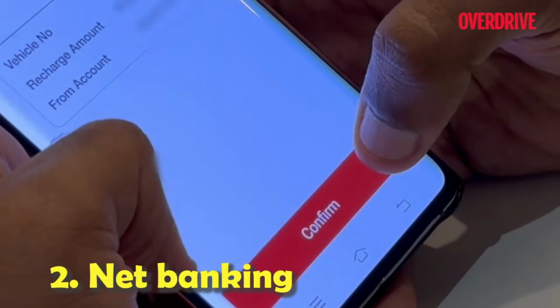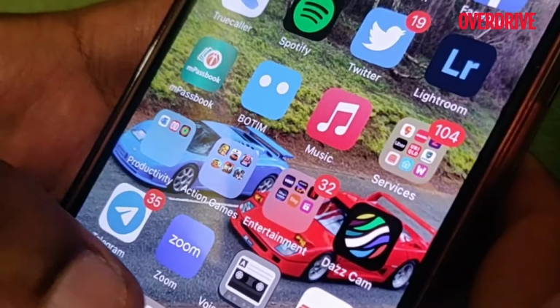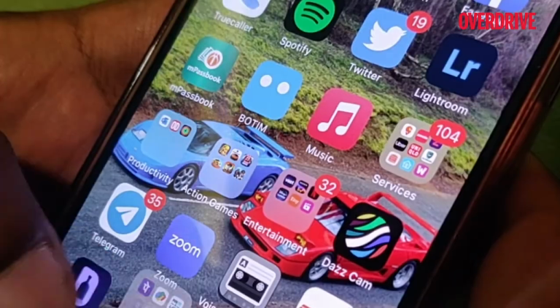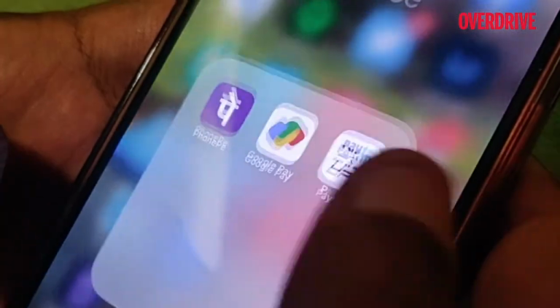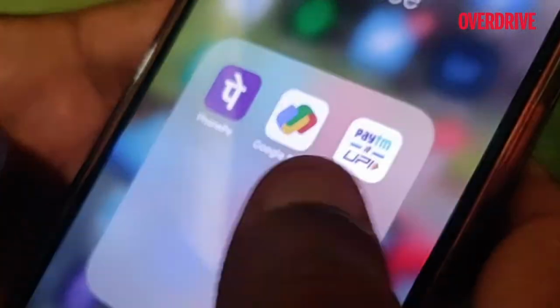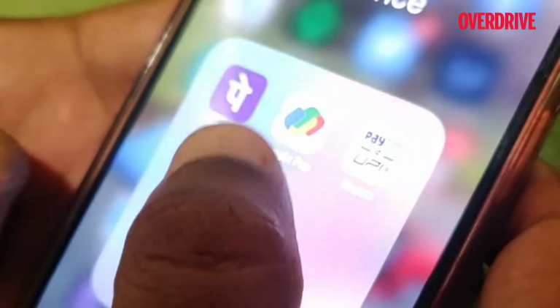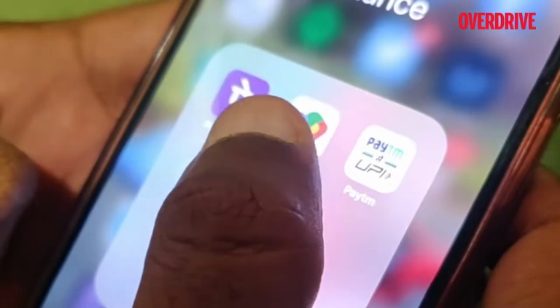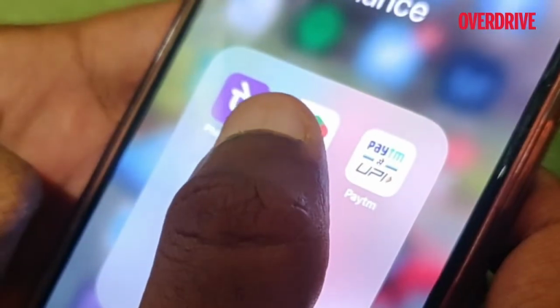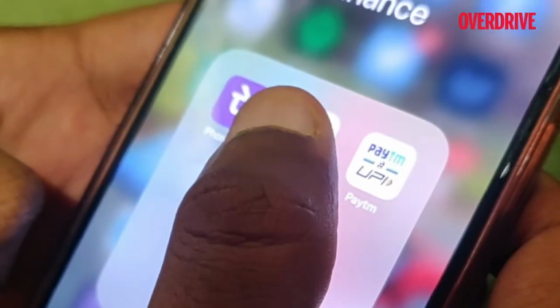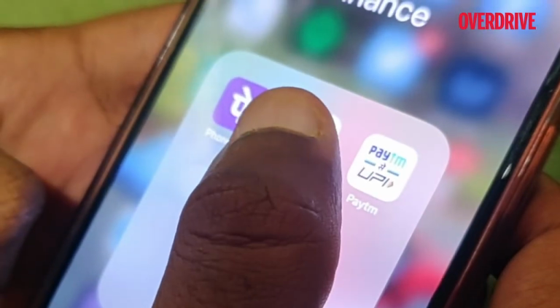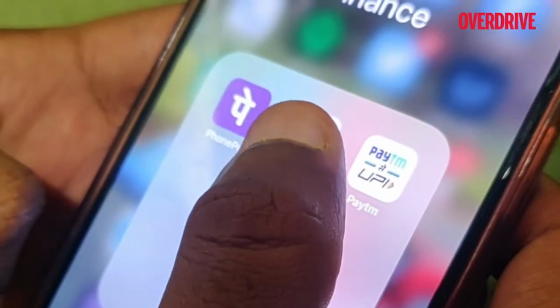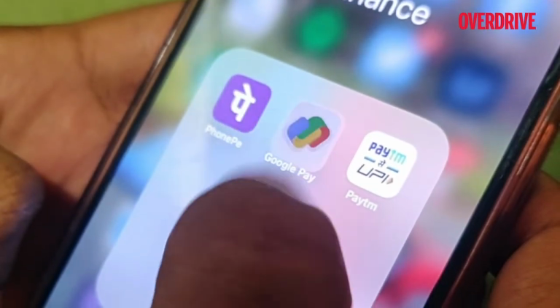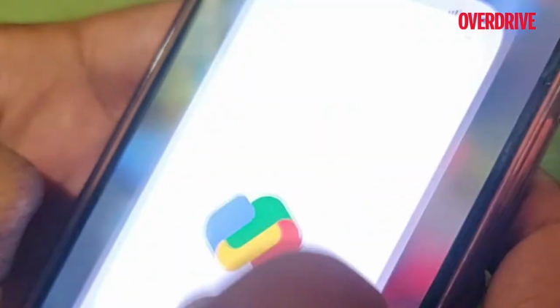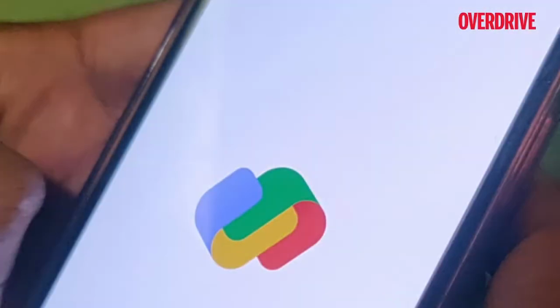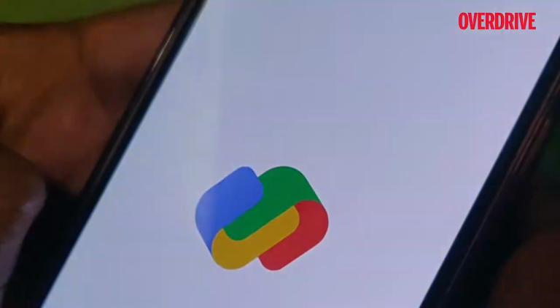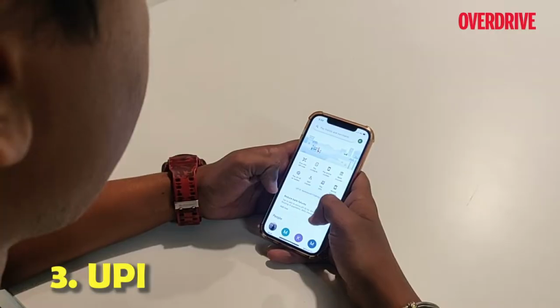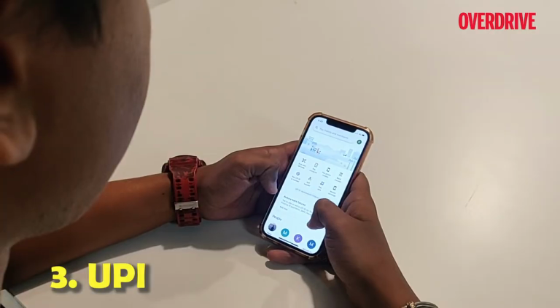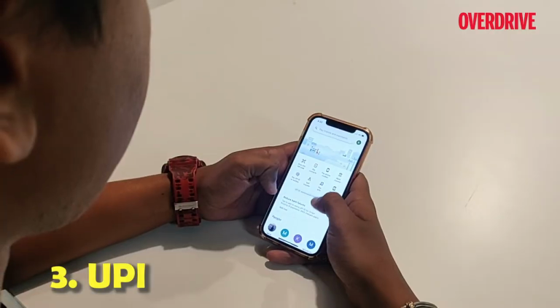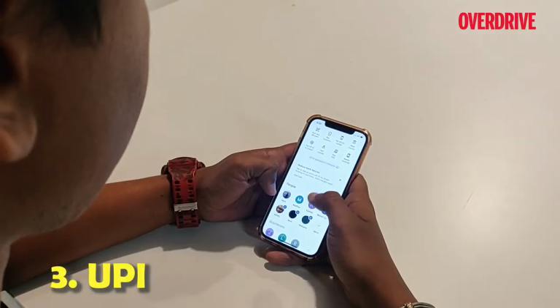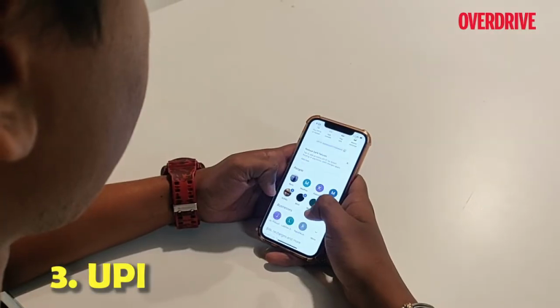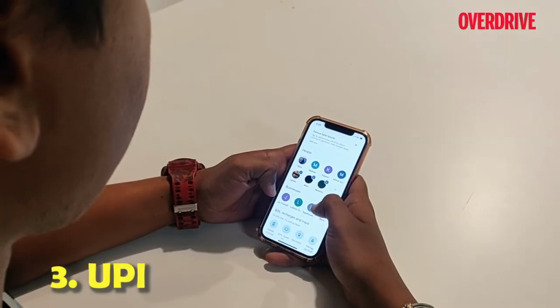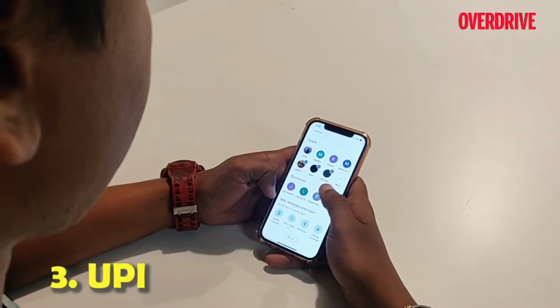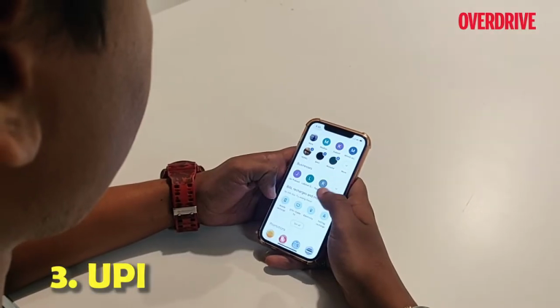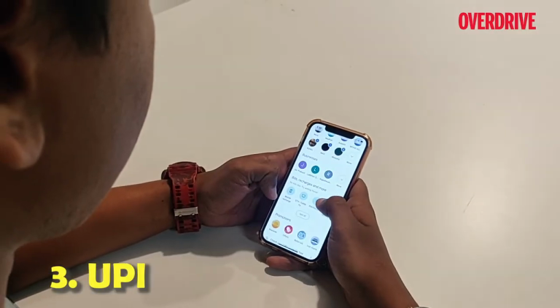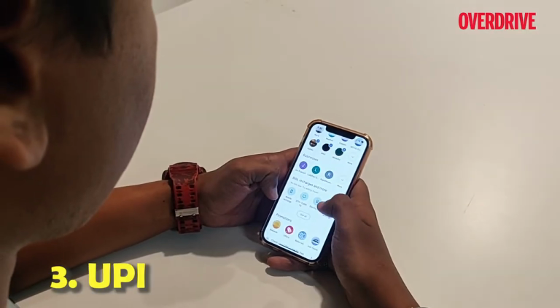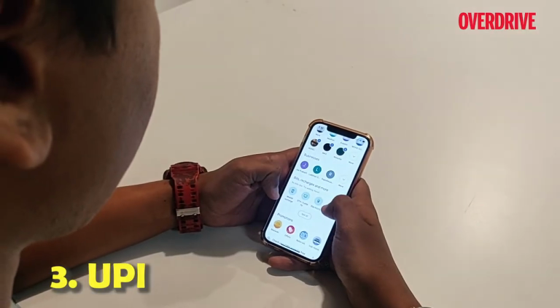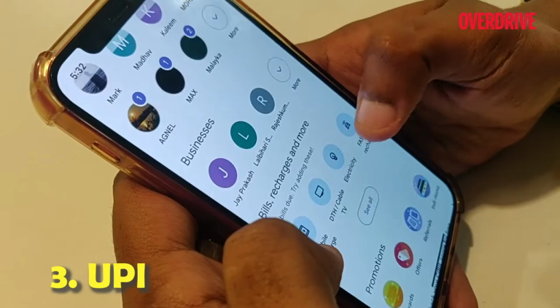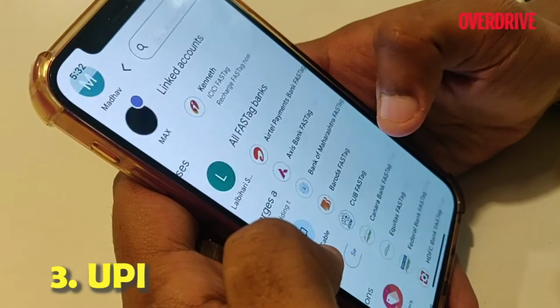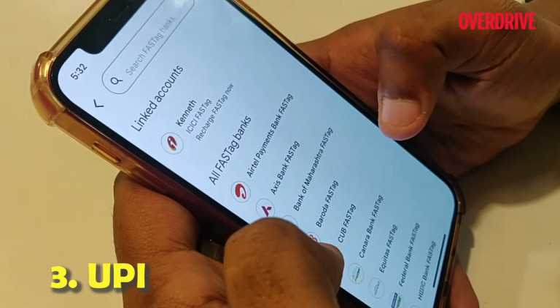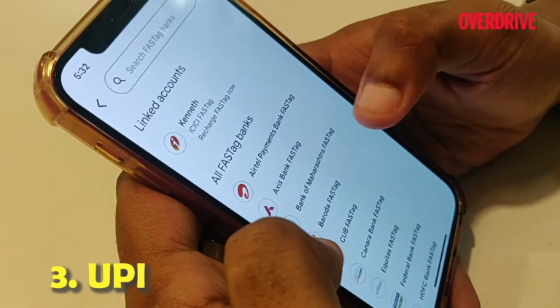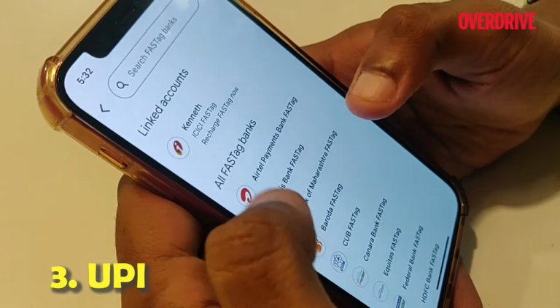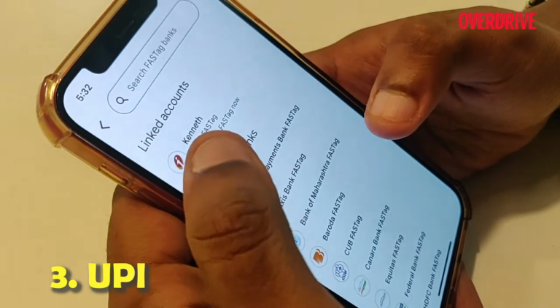In a country which relies highly on UPI, you may also choose to recharge via your preferred UPI app.